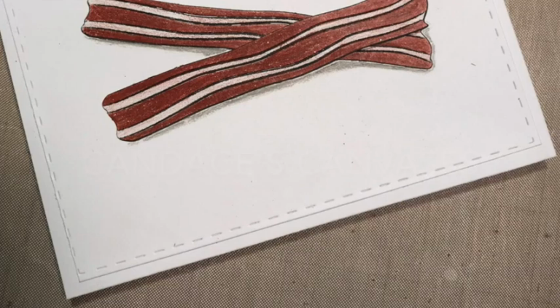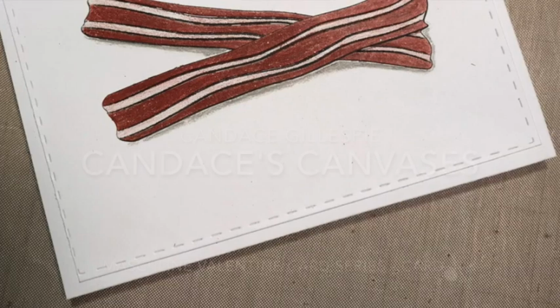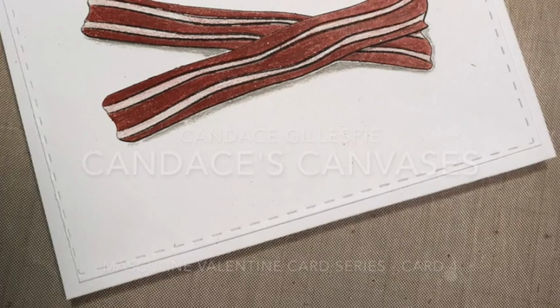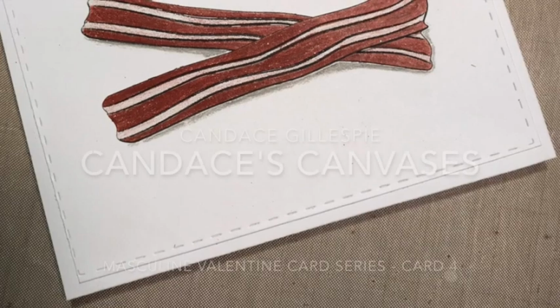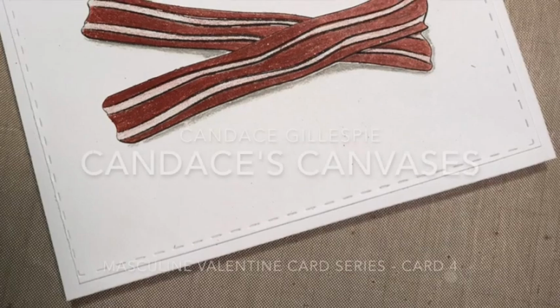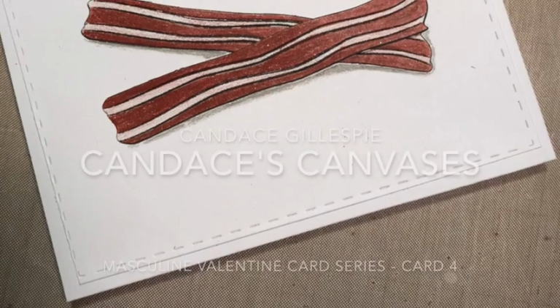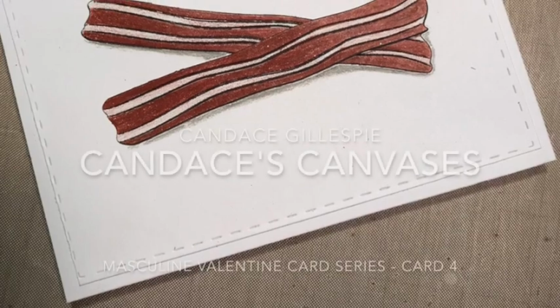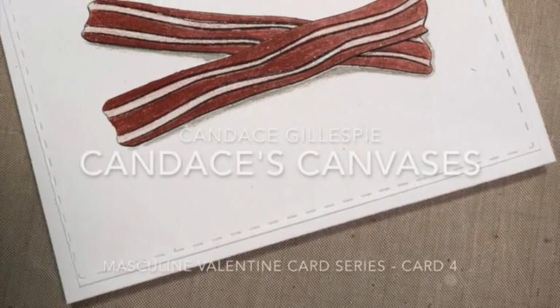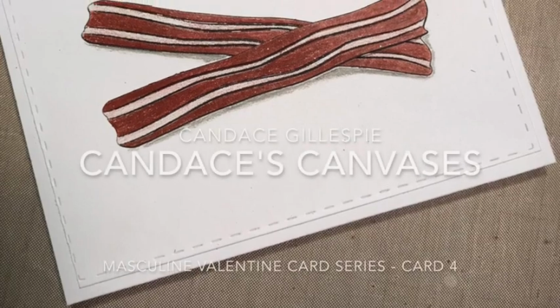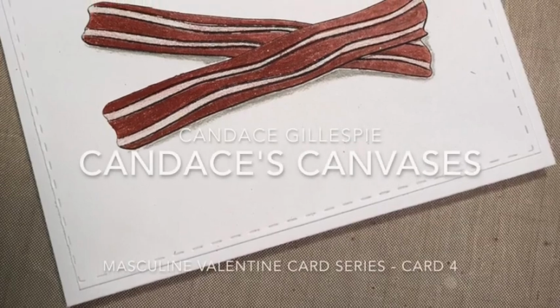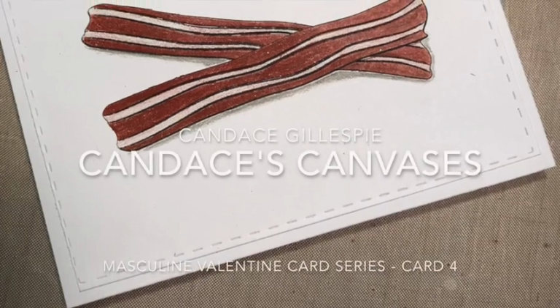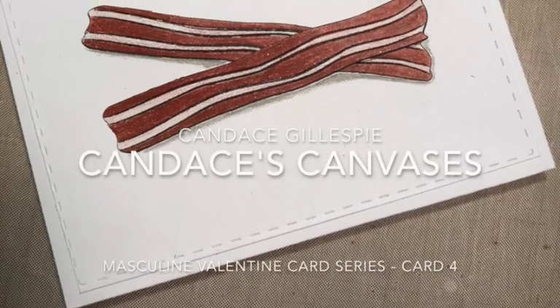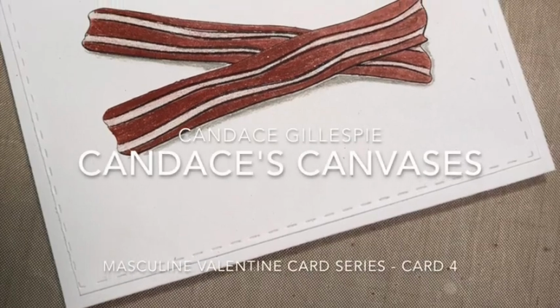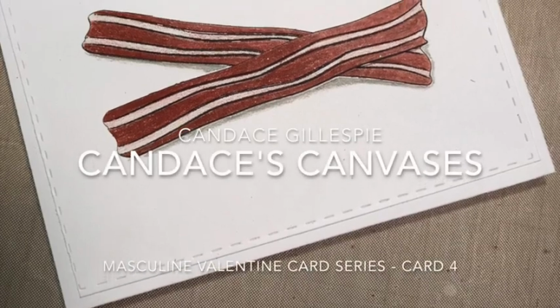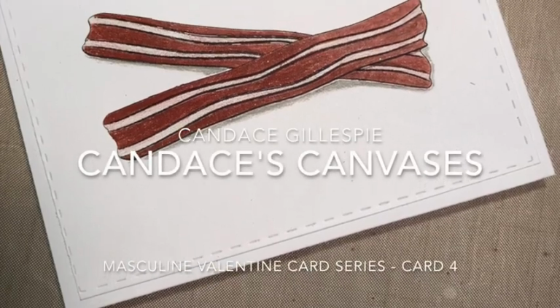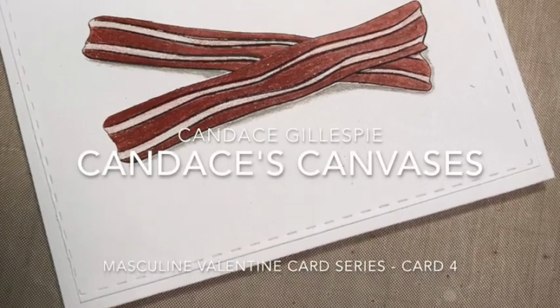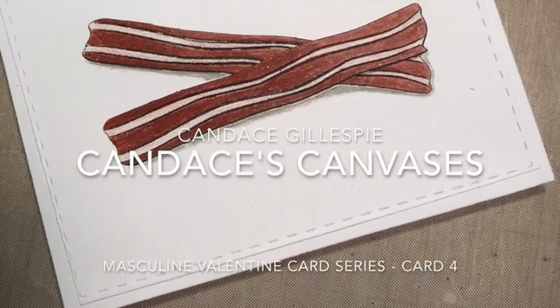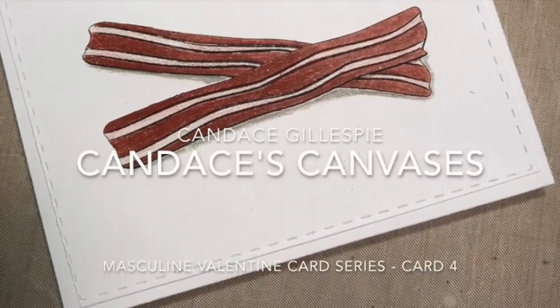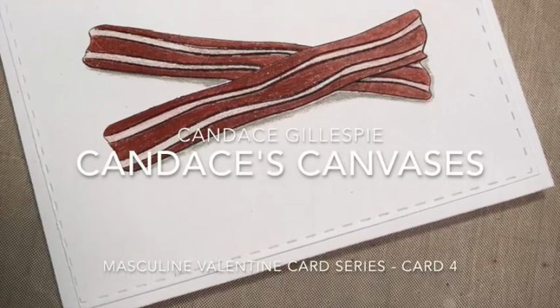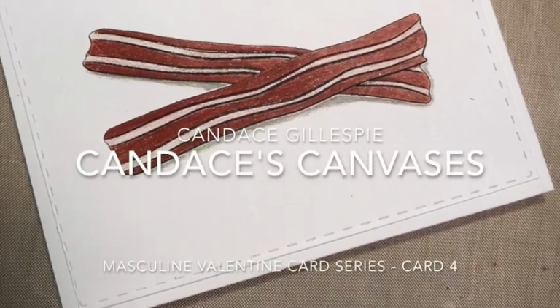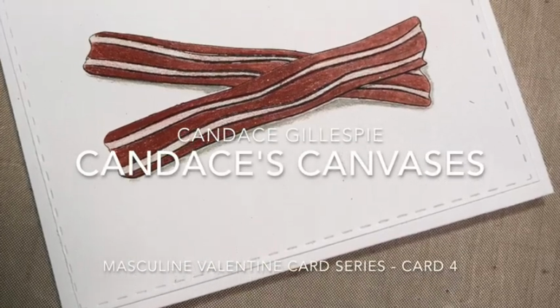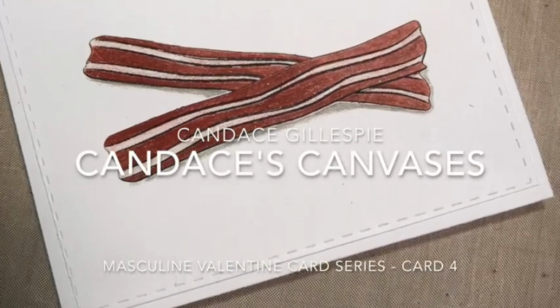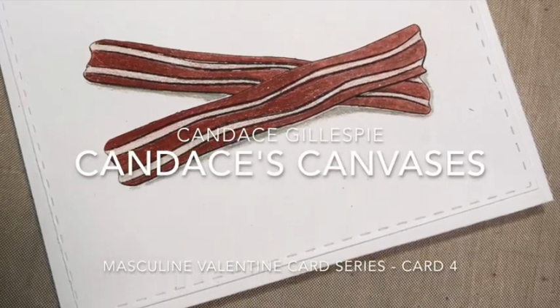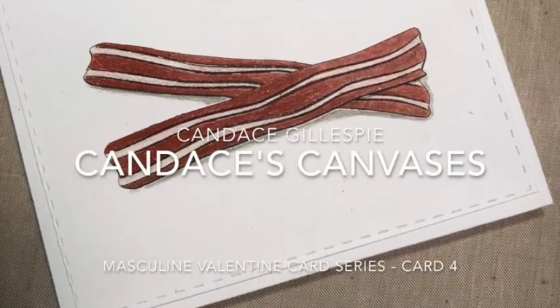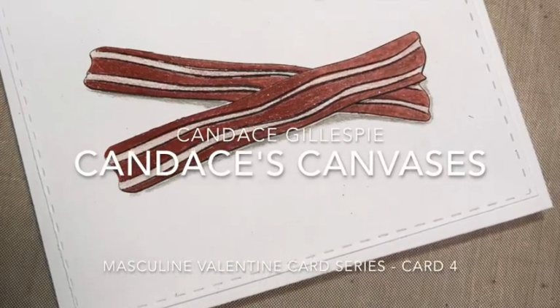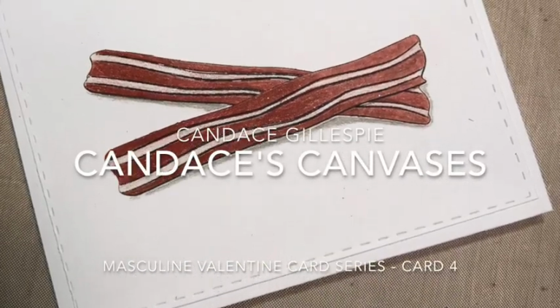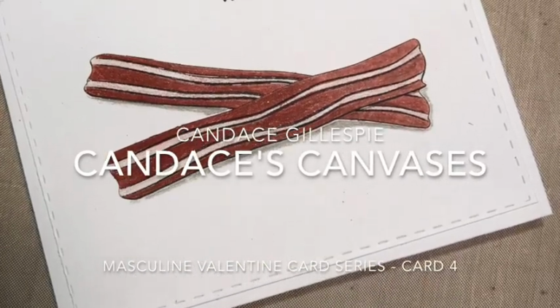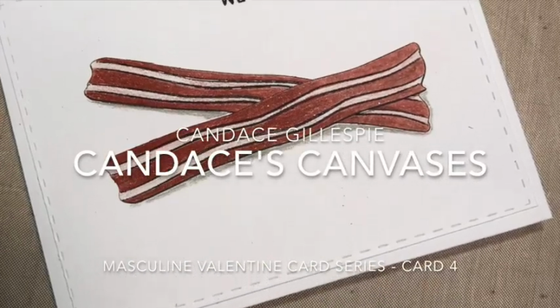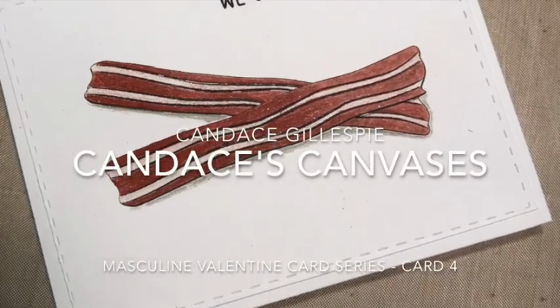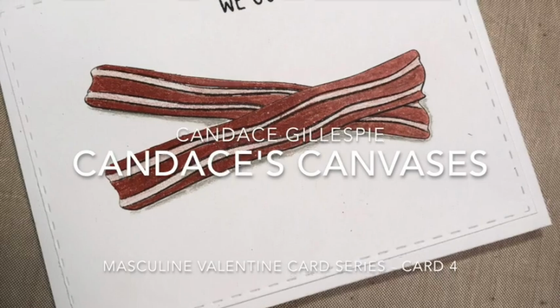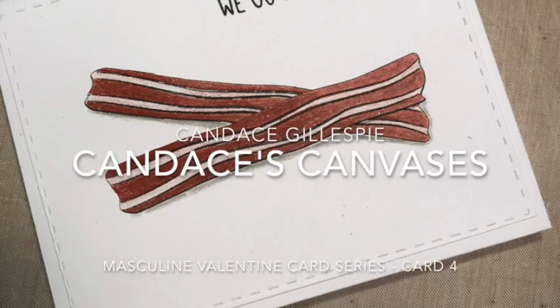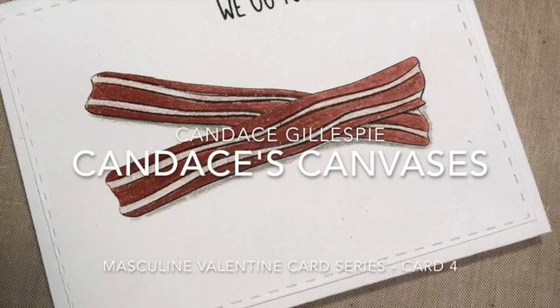Hi friends, Candice Gillespie here from Candice's Canvases. Thank you so much for joining me today.